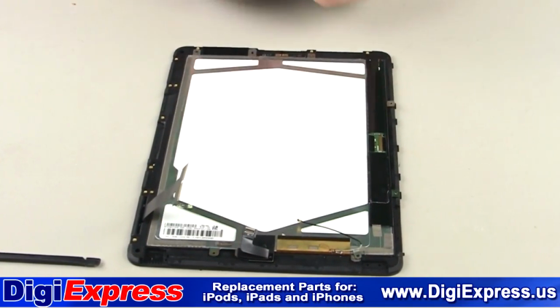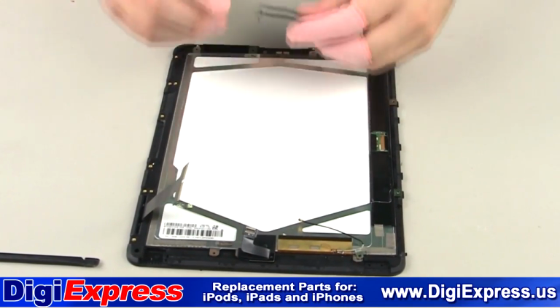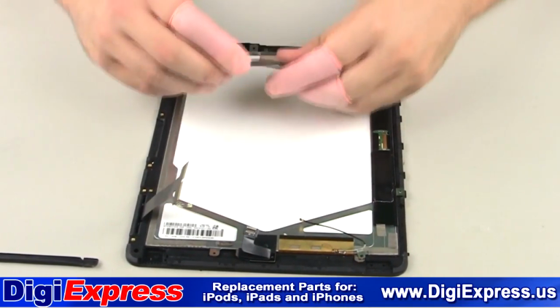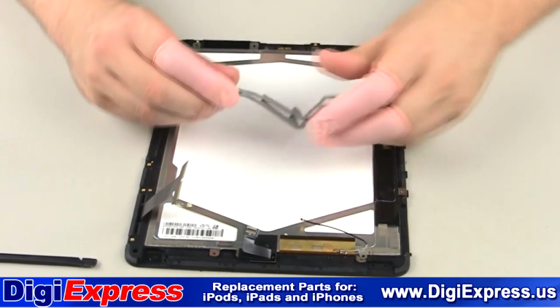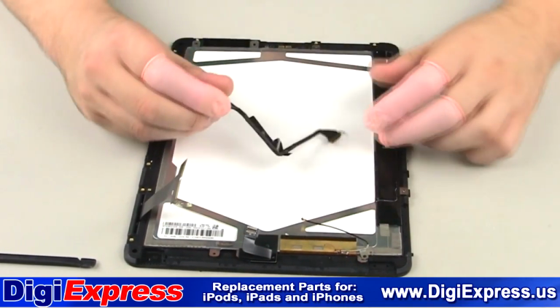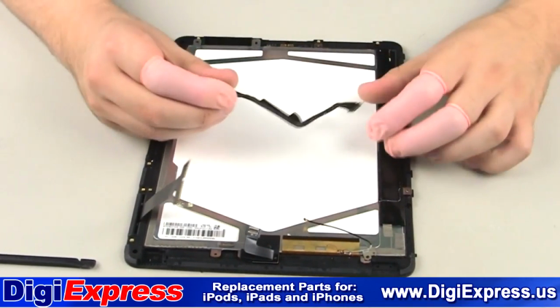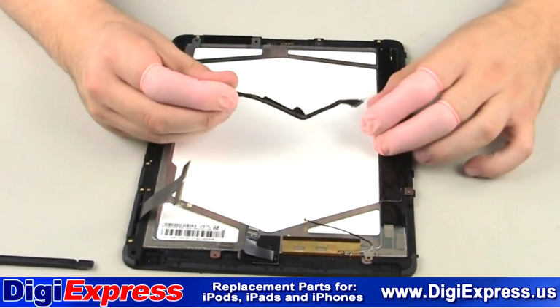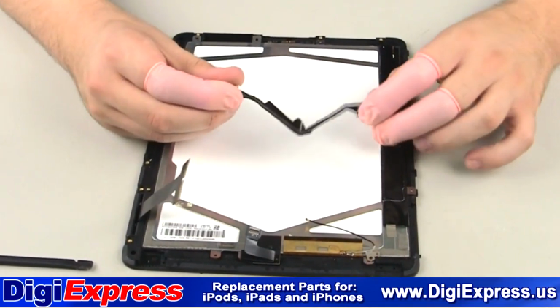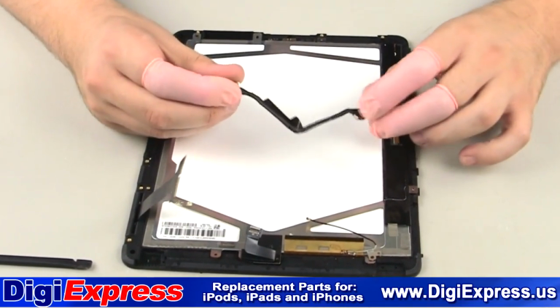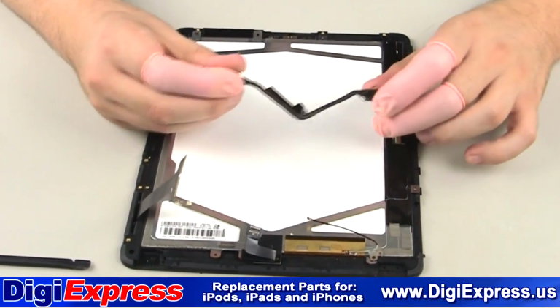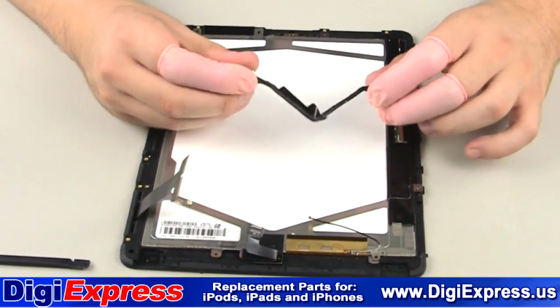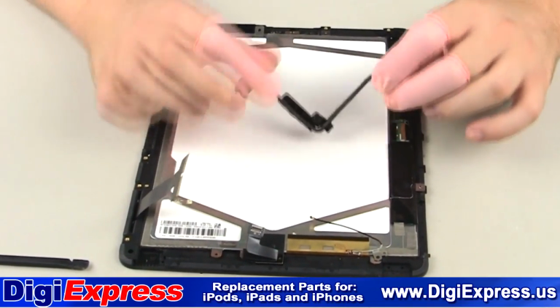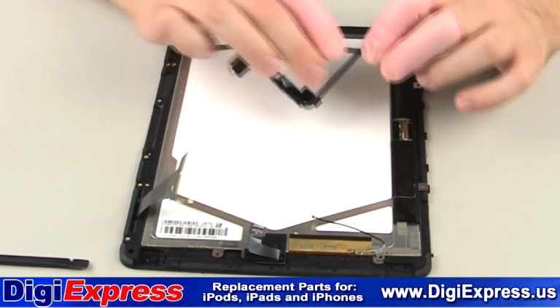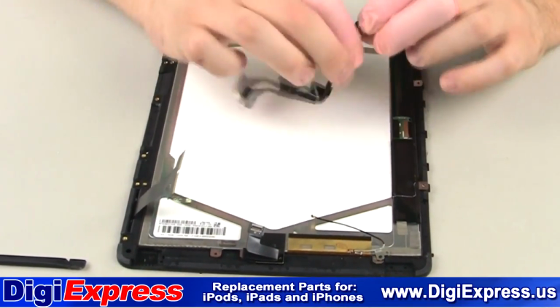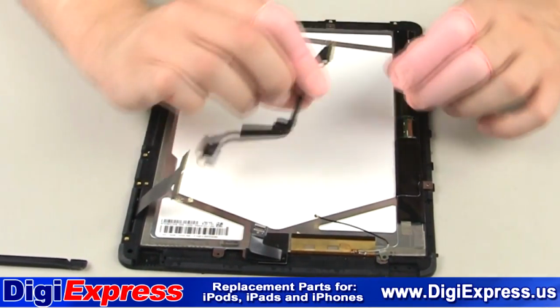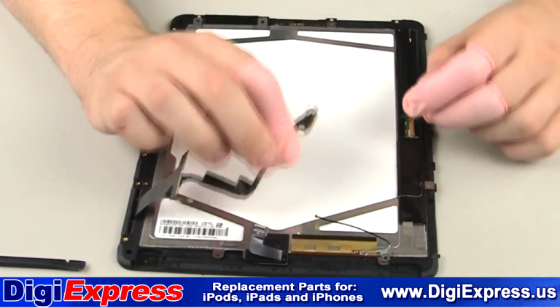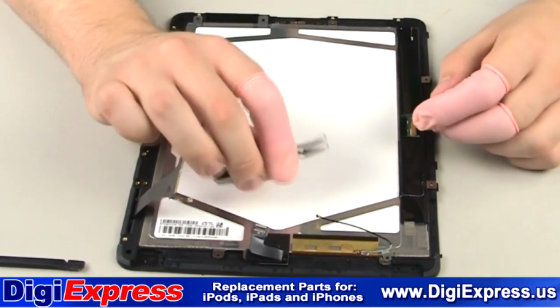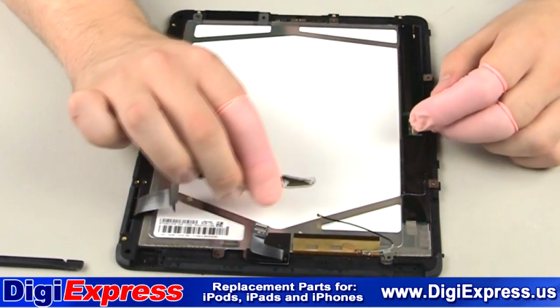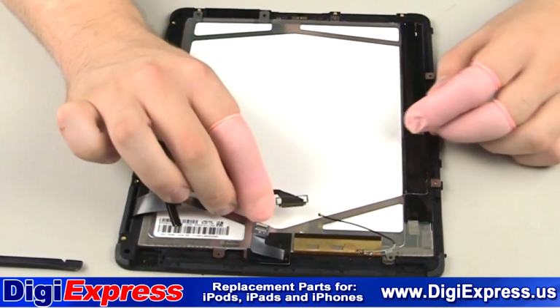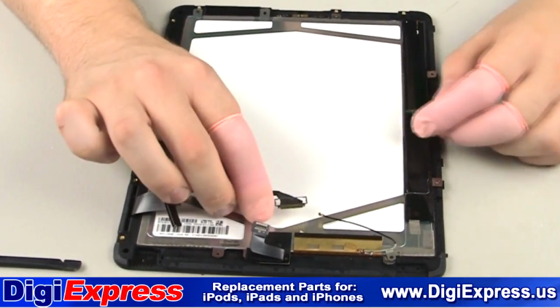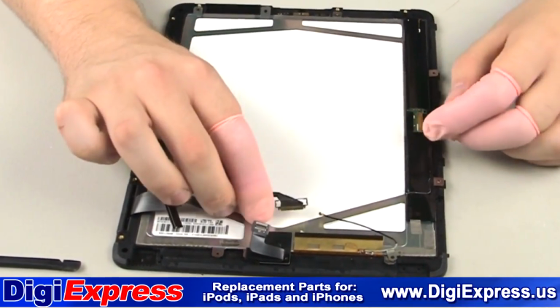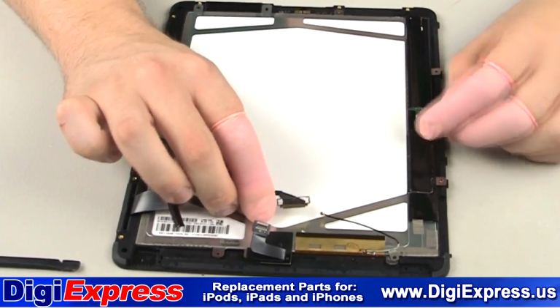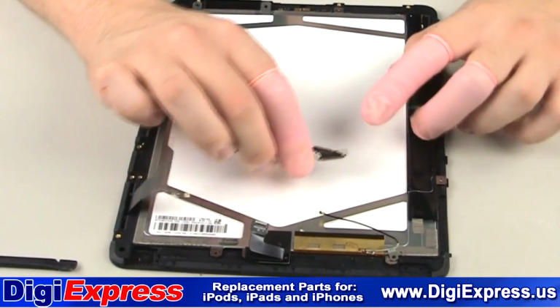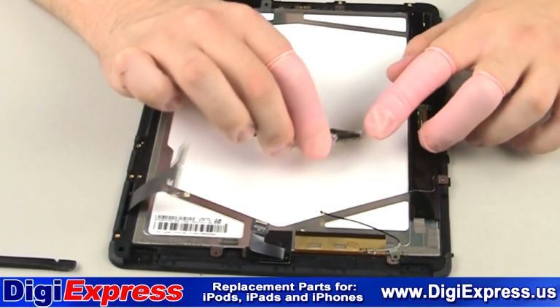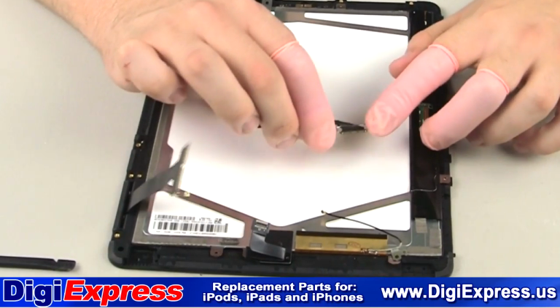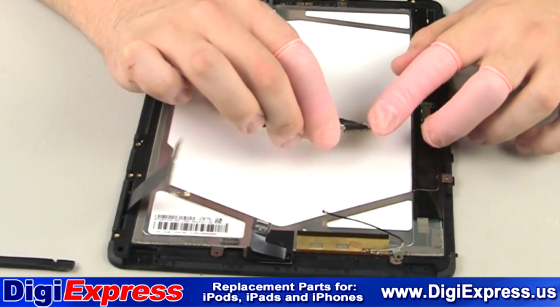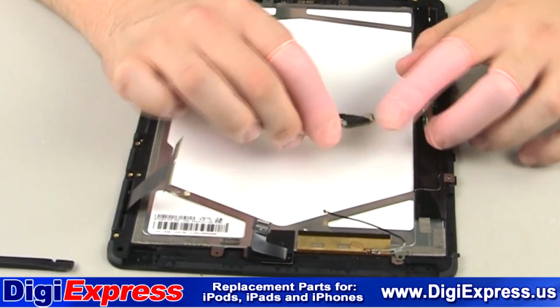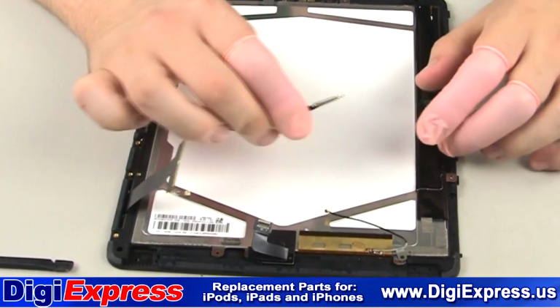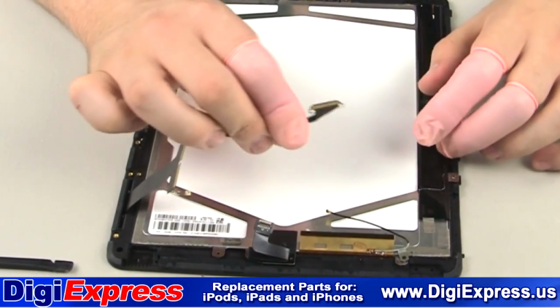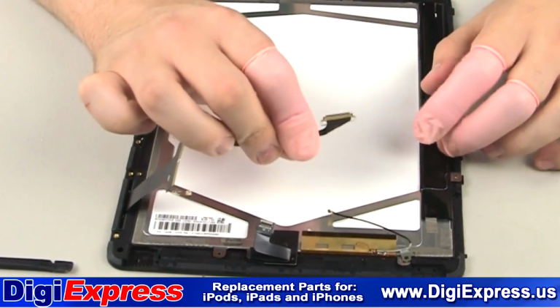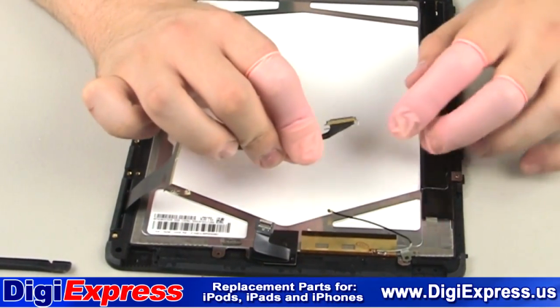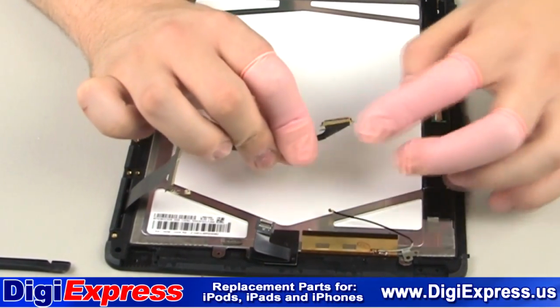We will now reconnect the LCD cable as shown, which is the same process as removing it only in reverse.